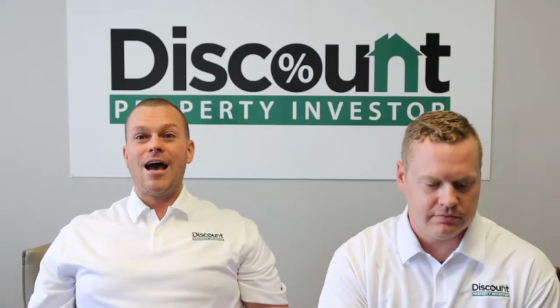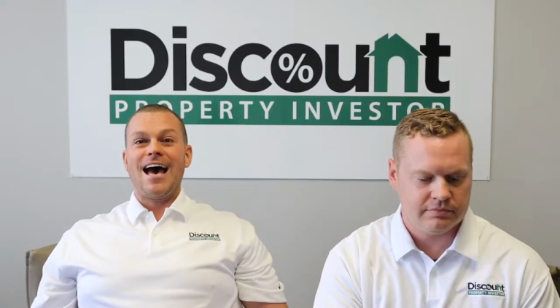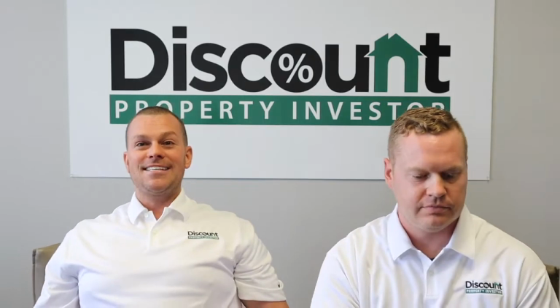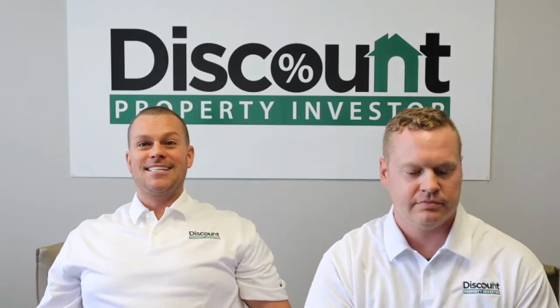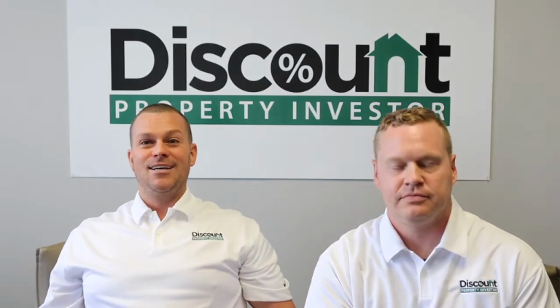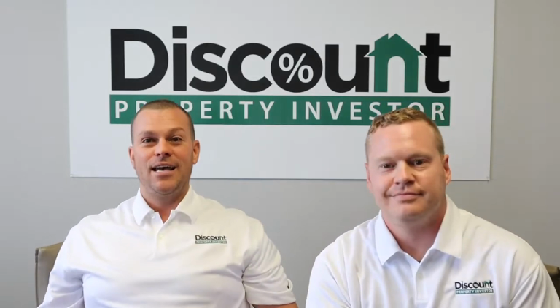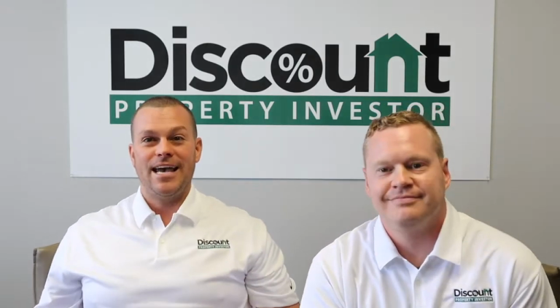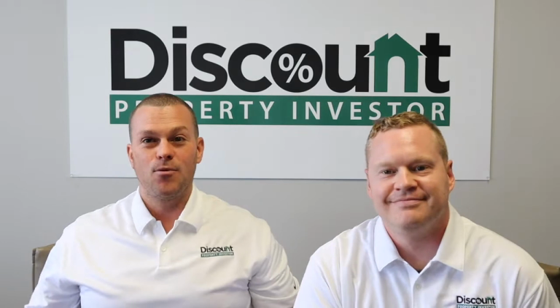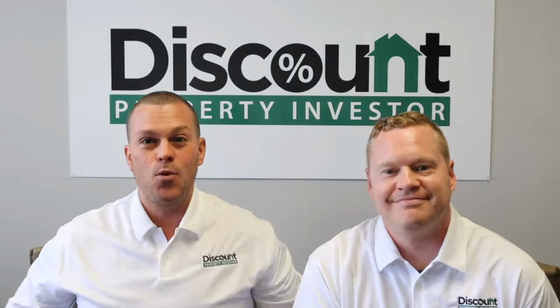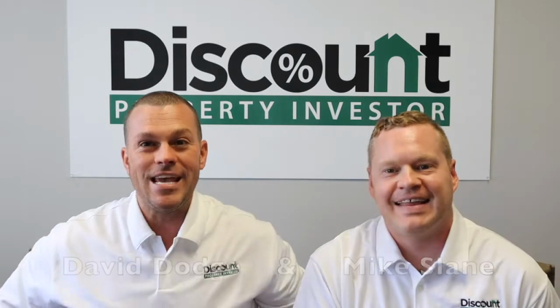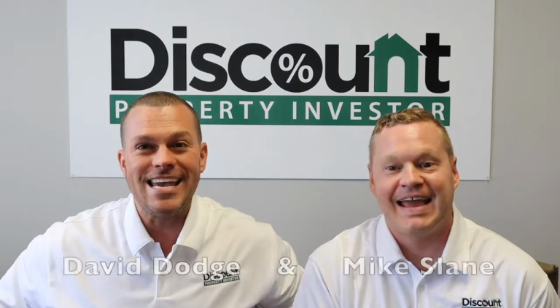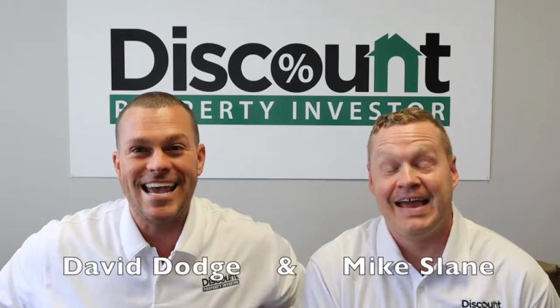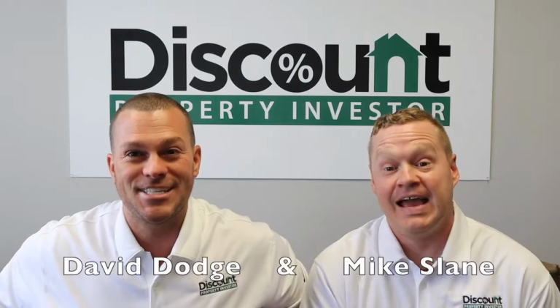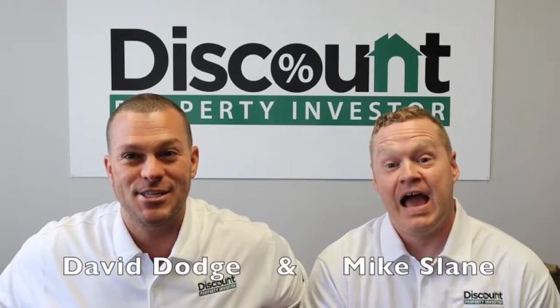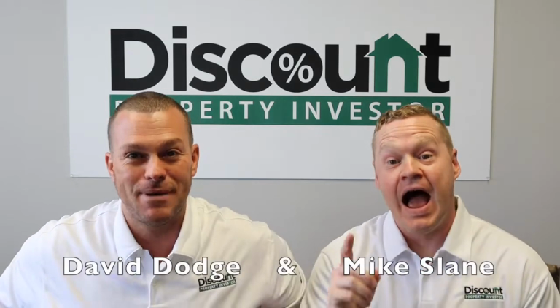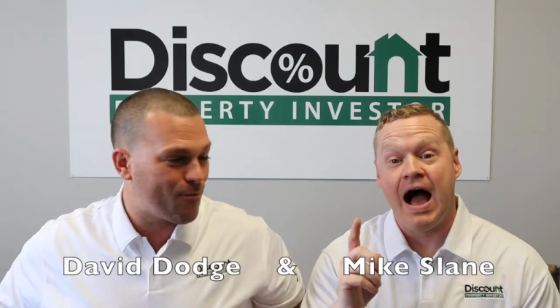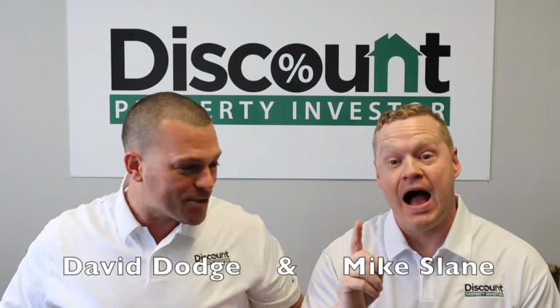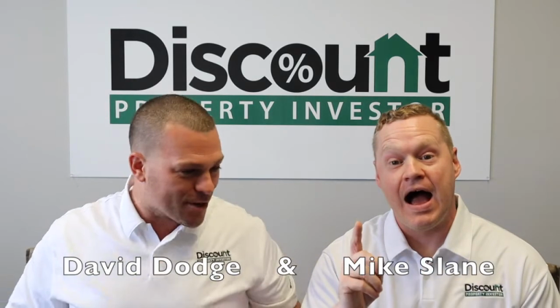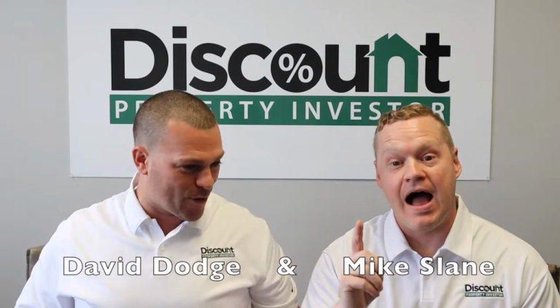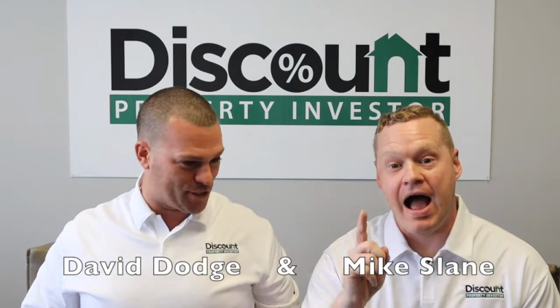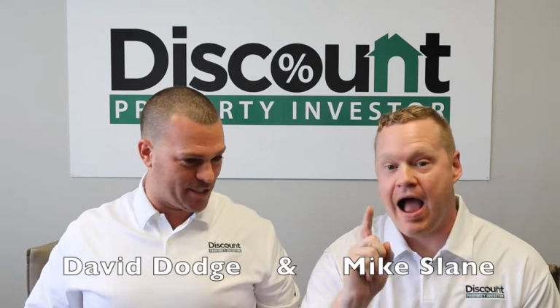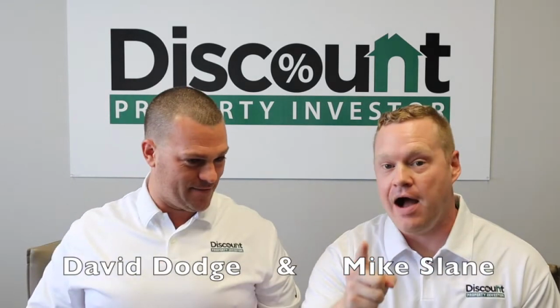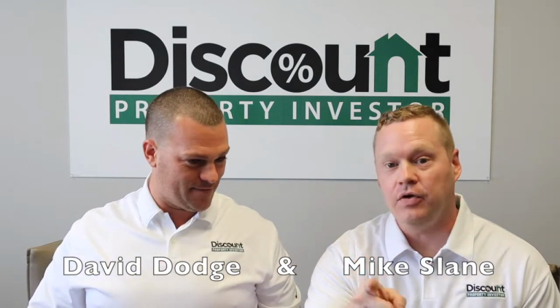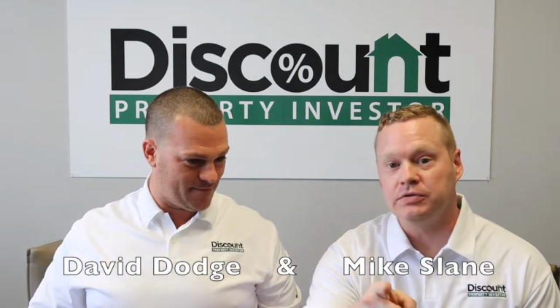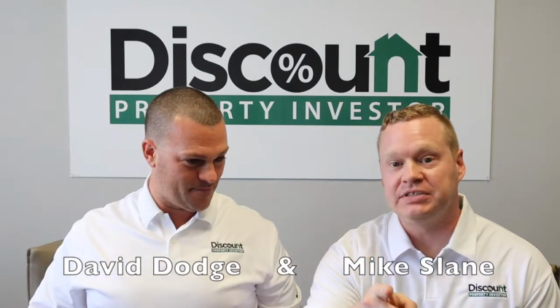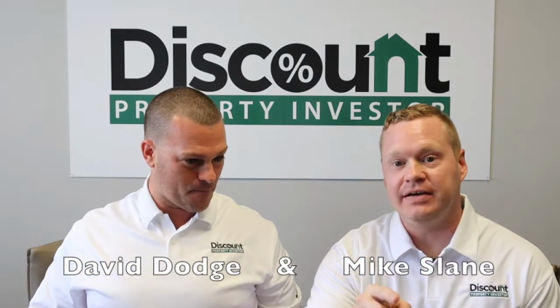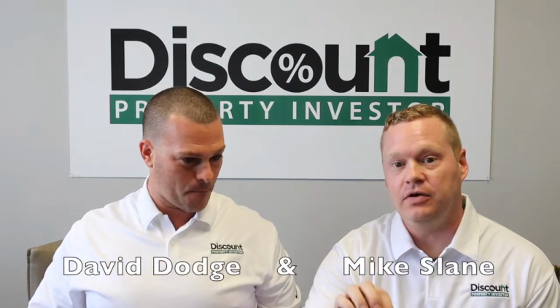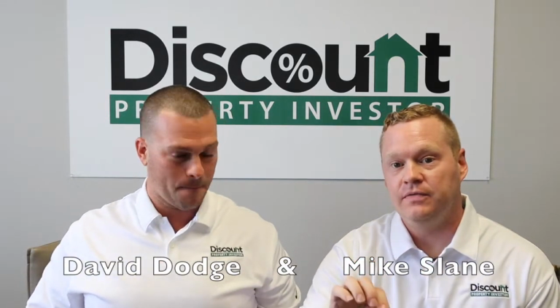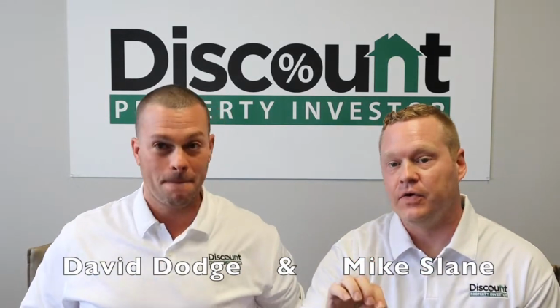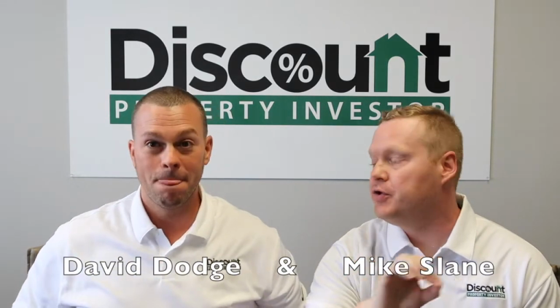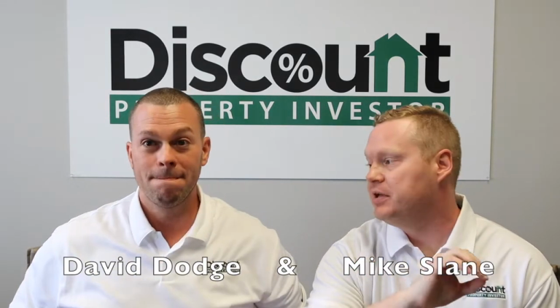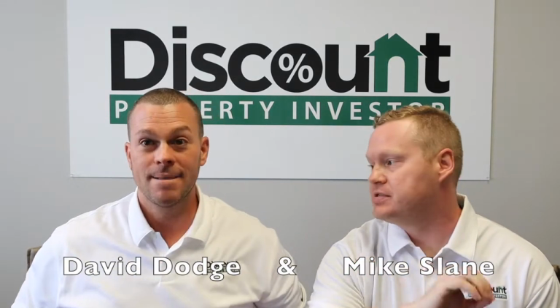You asked, and we answered. Mike, what's our question? How to wholesale for newbies.